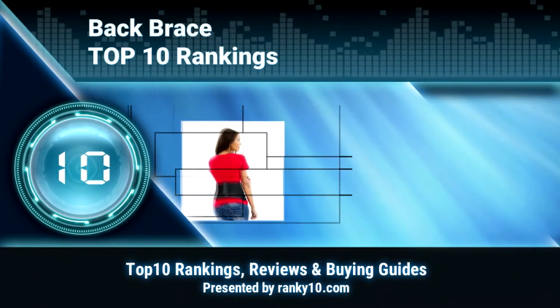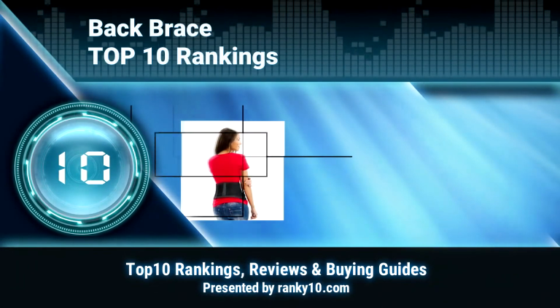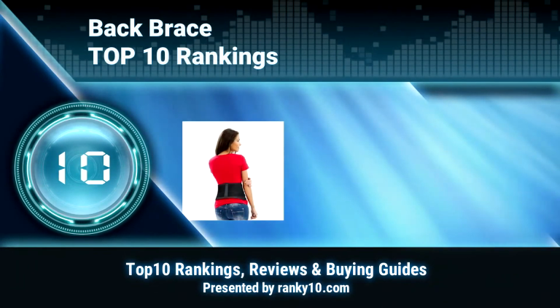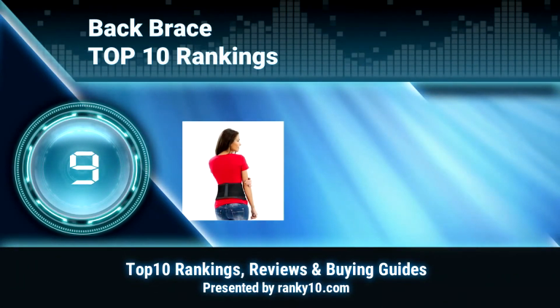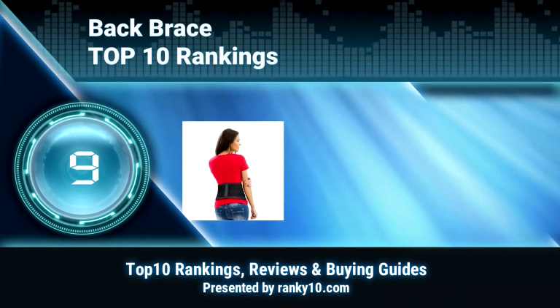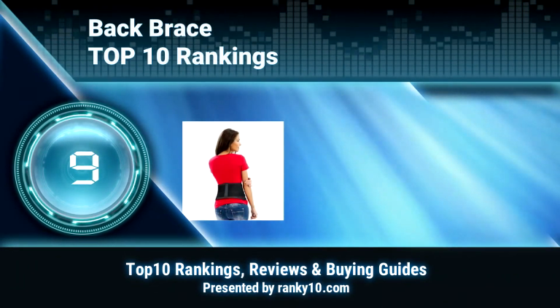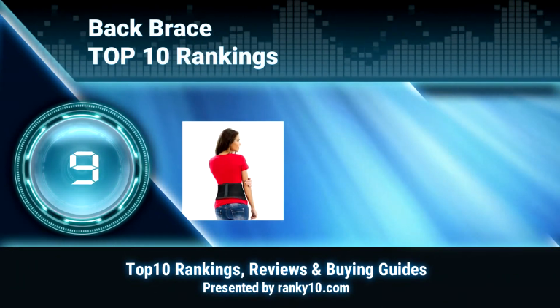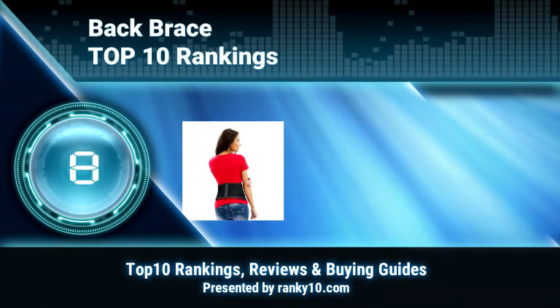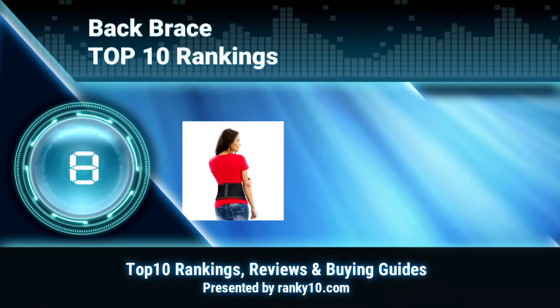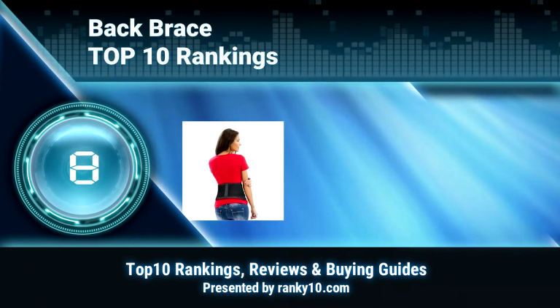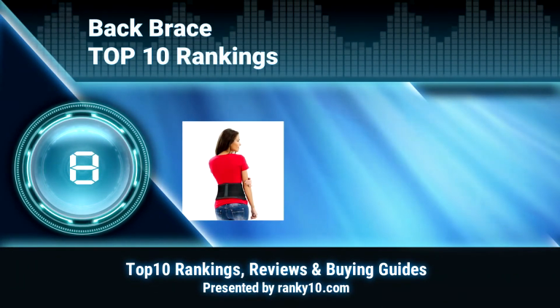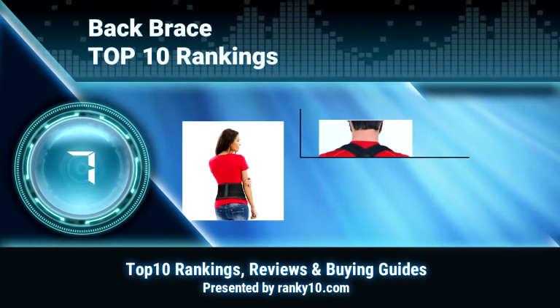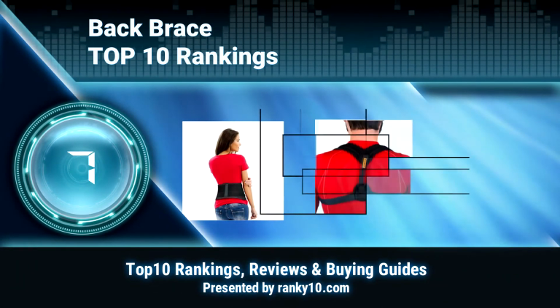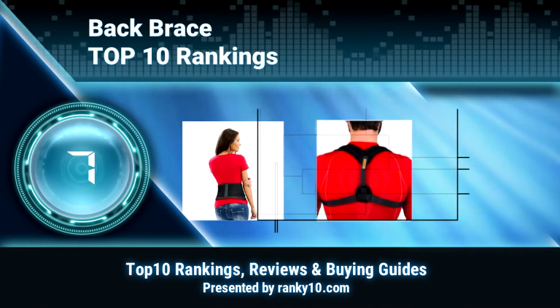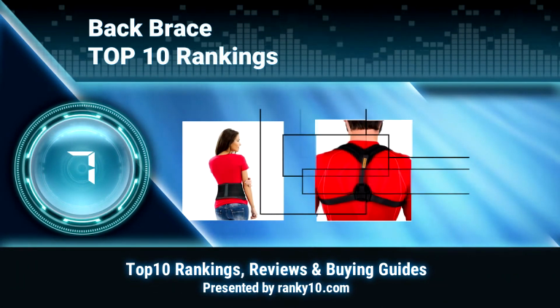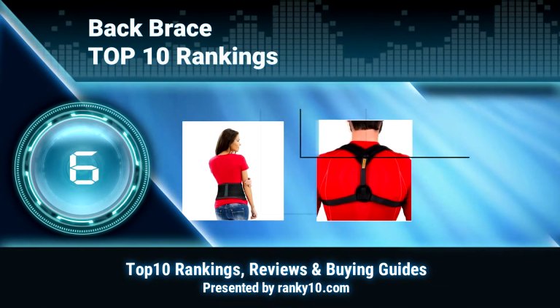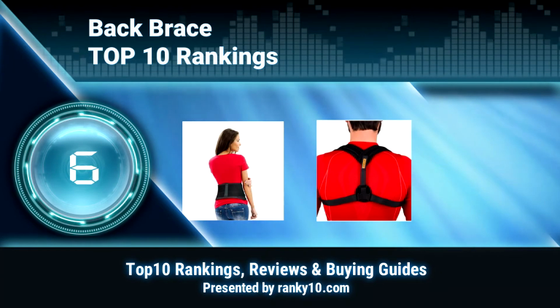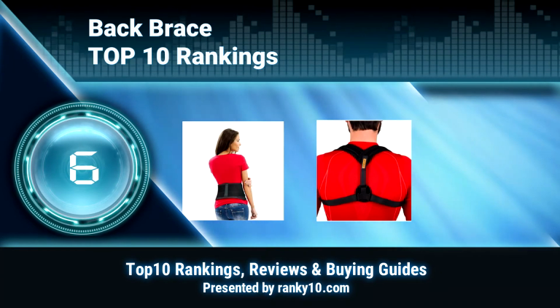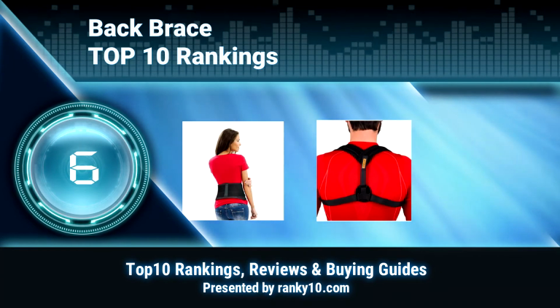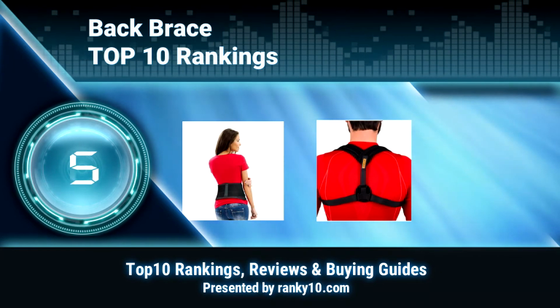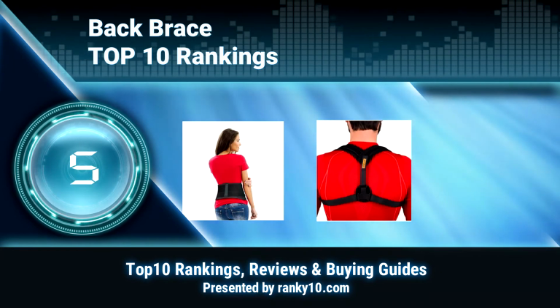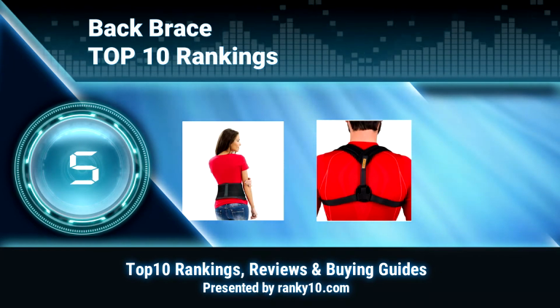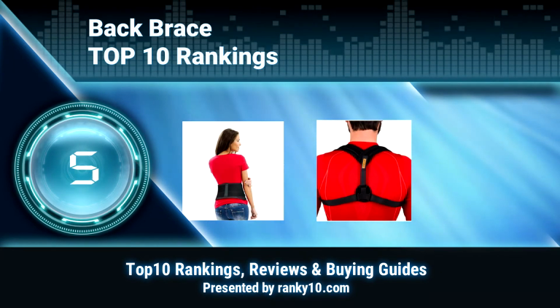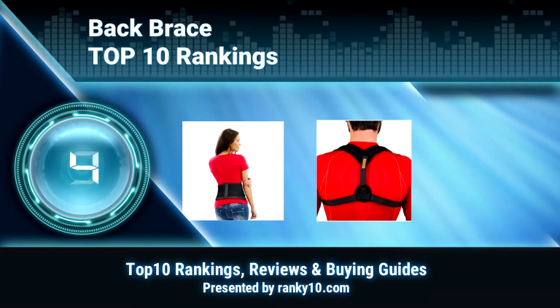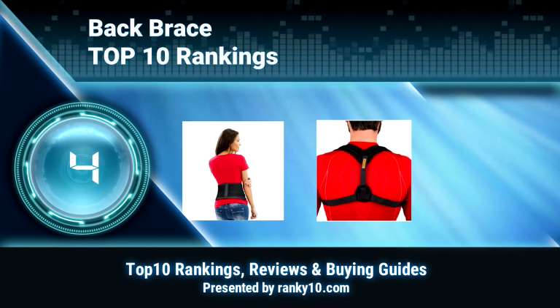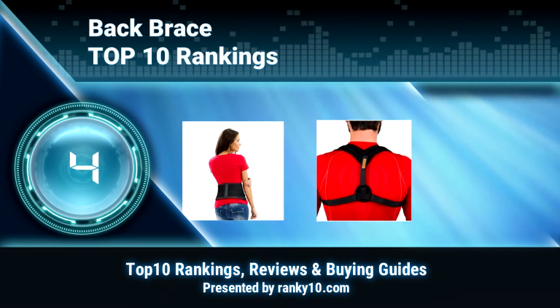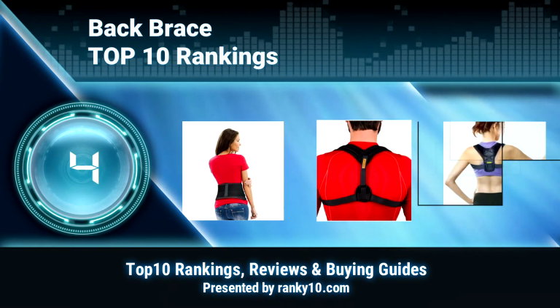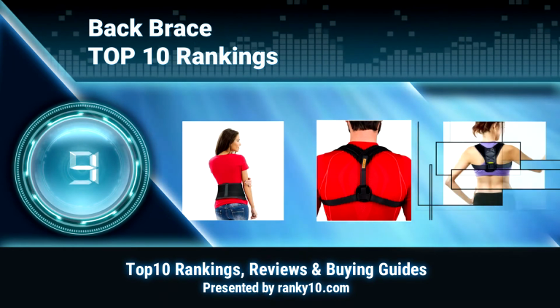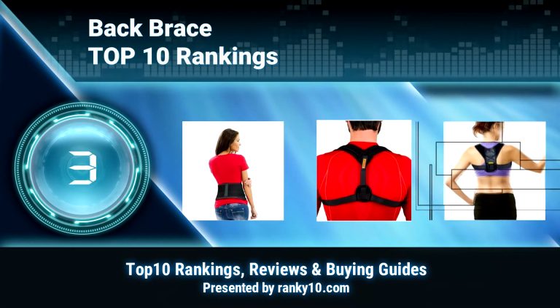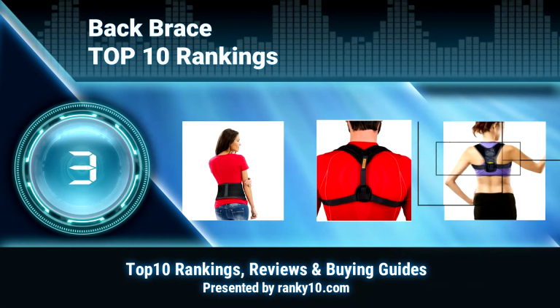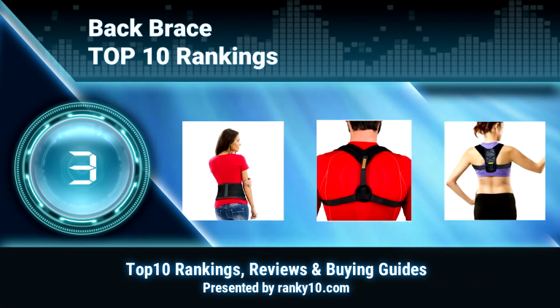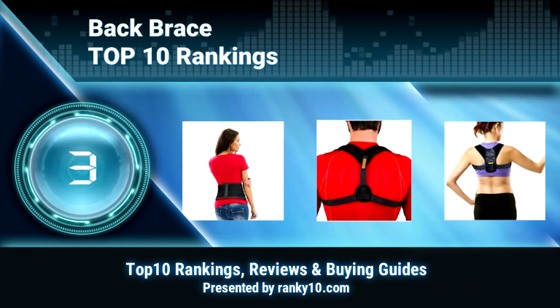Welcome to Ranky 10 Video Rankings. We announce the Top 10 Rankings of Back Brace. Let's get started.